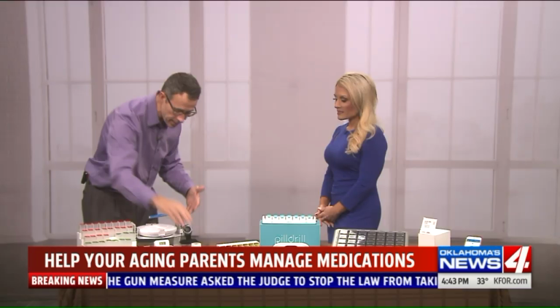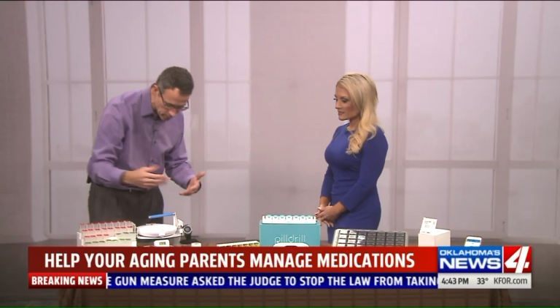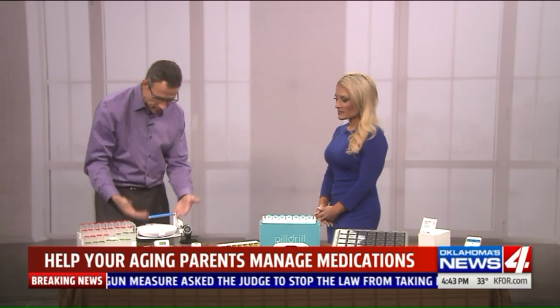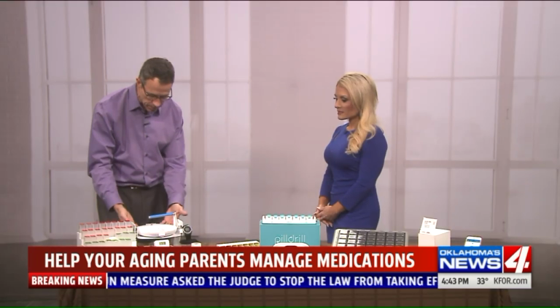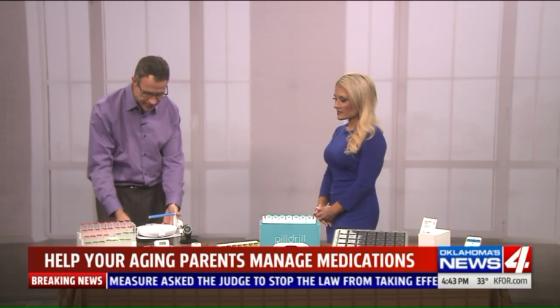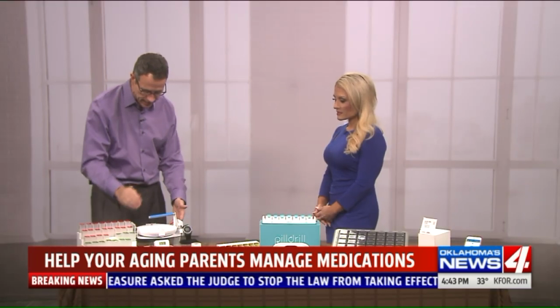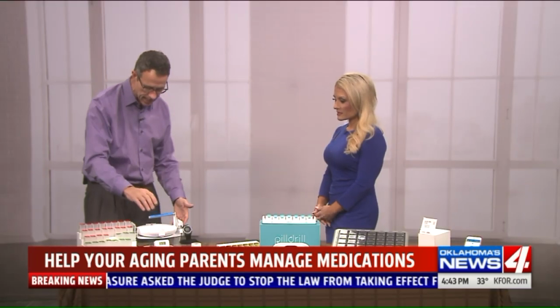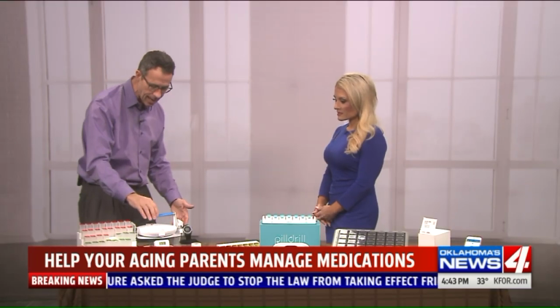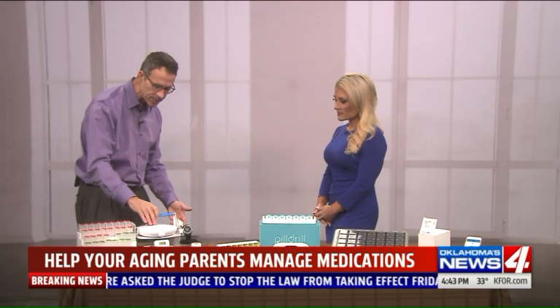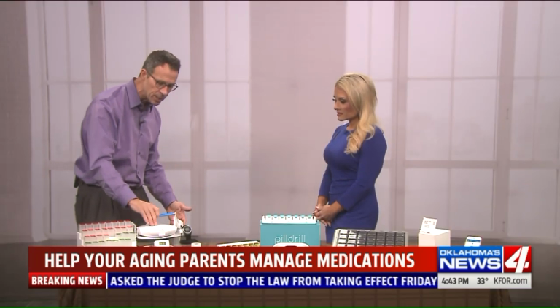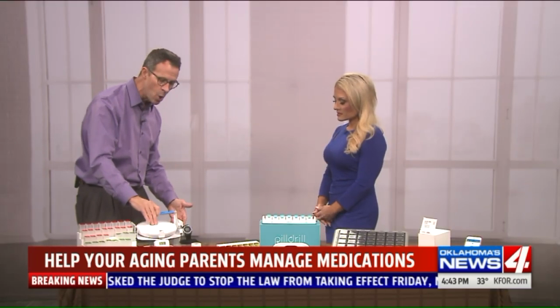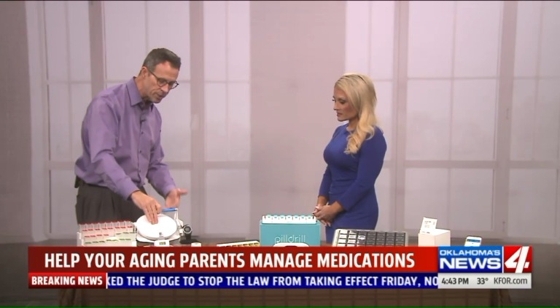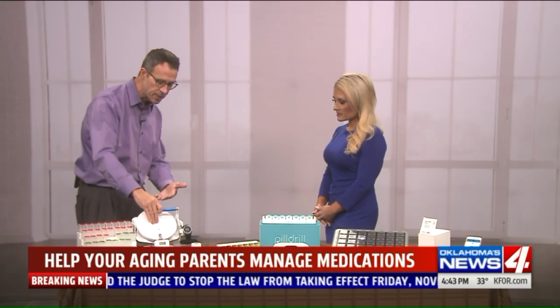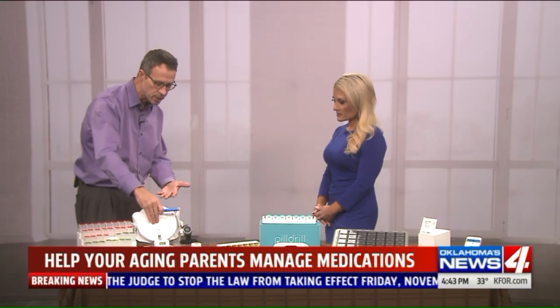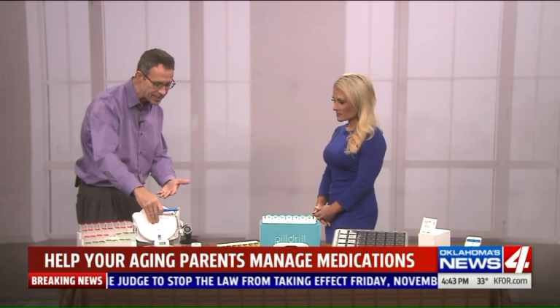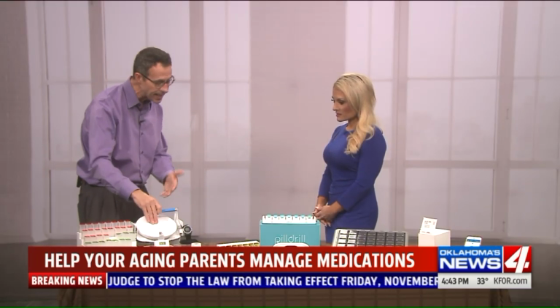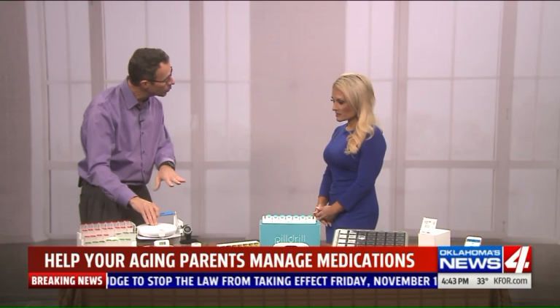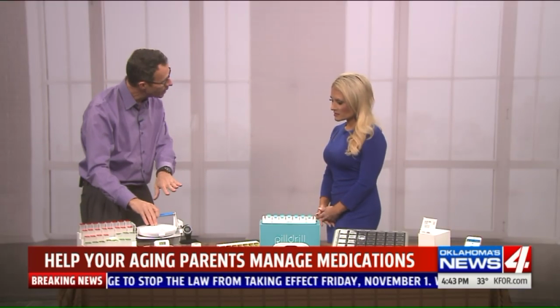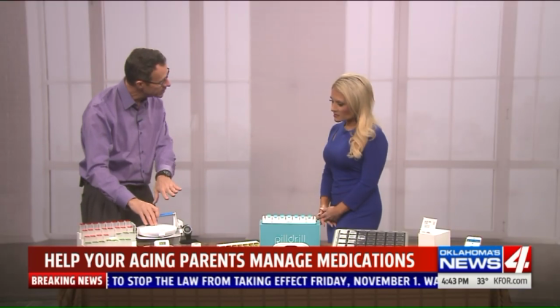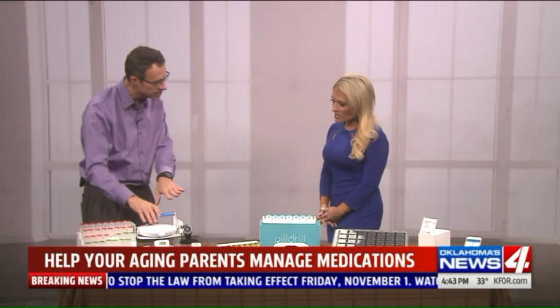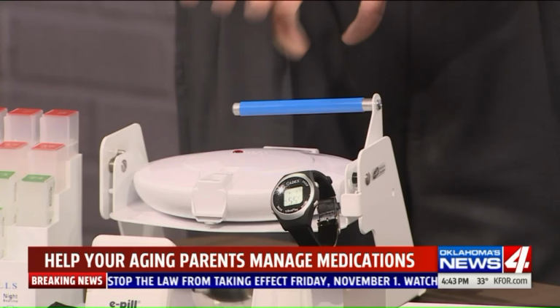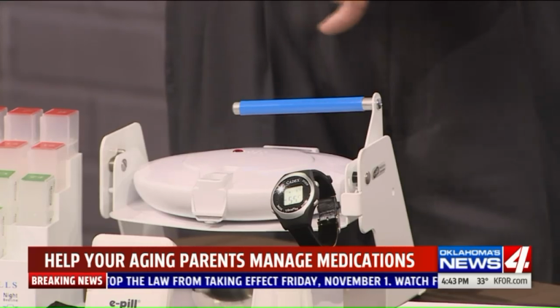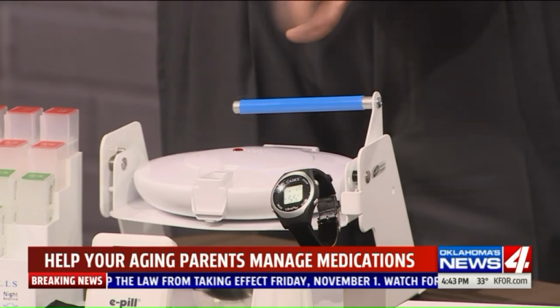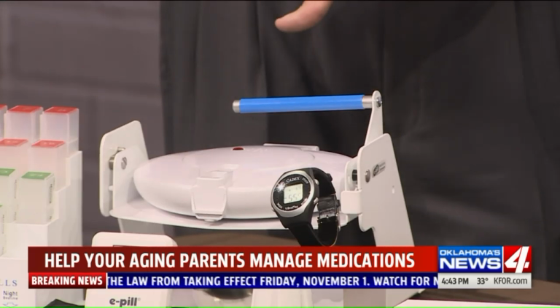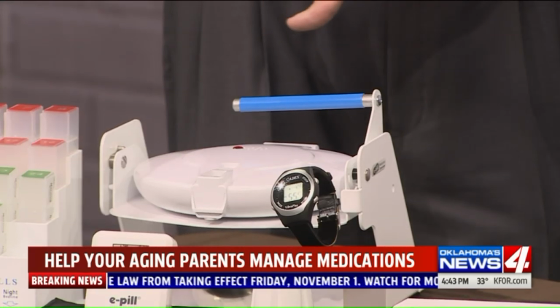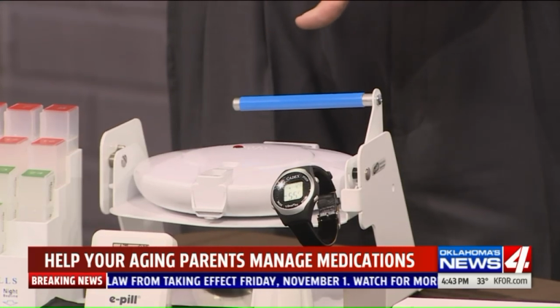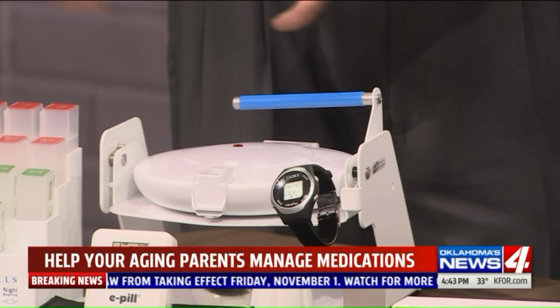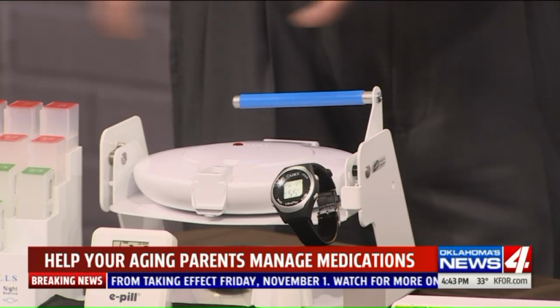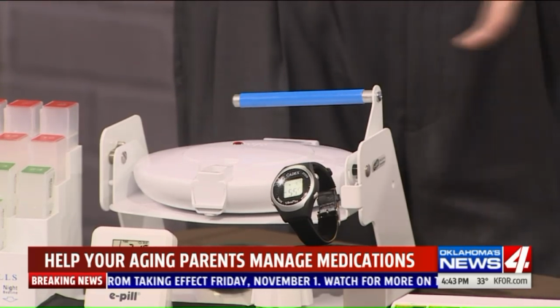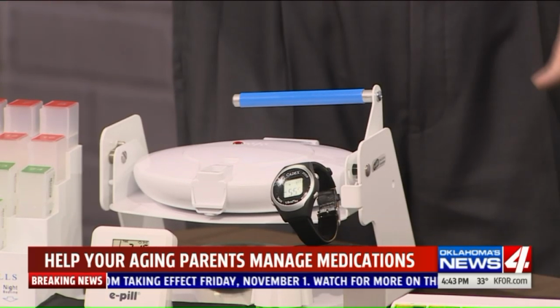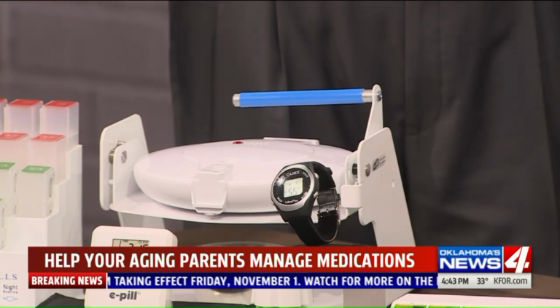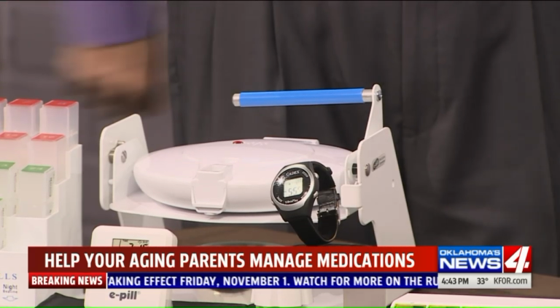They also have this MedTime station, which is a dispensing and reminding system. It dispenses the medication and tells you when to take it, so you don't even have to keep track. All of these are available at ePill.com.